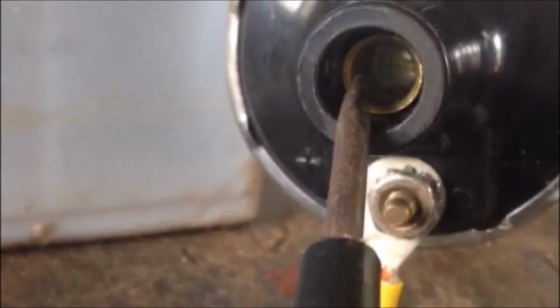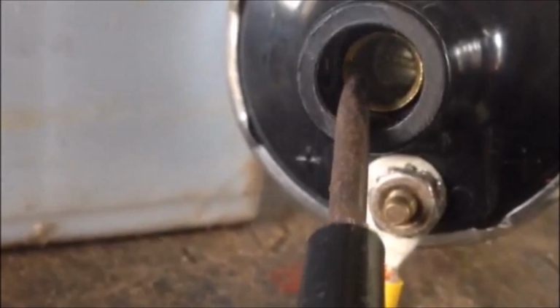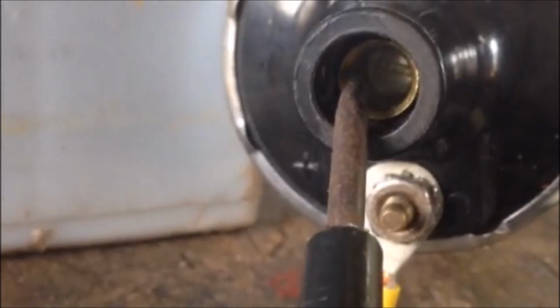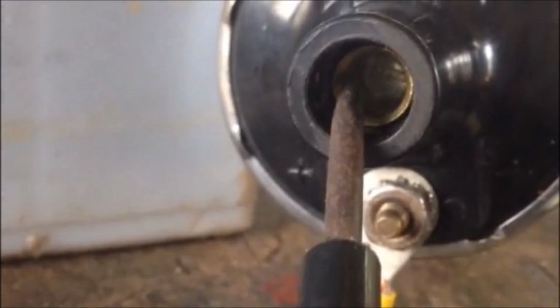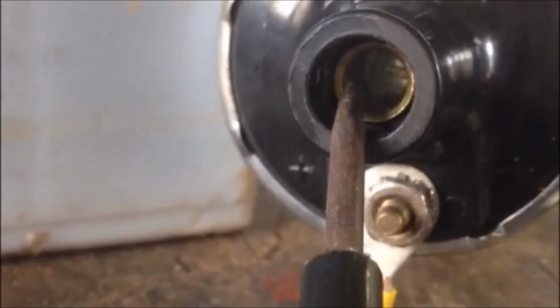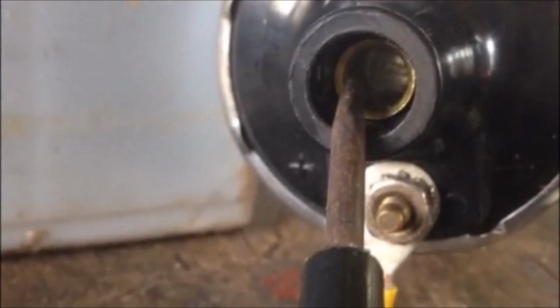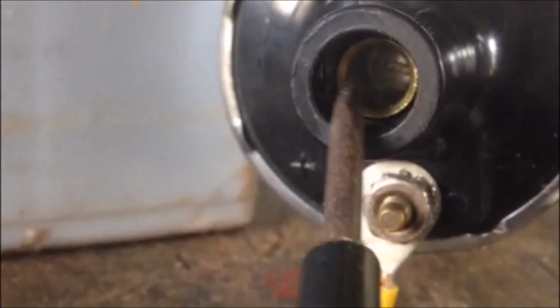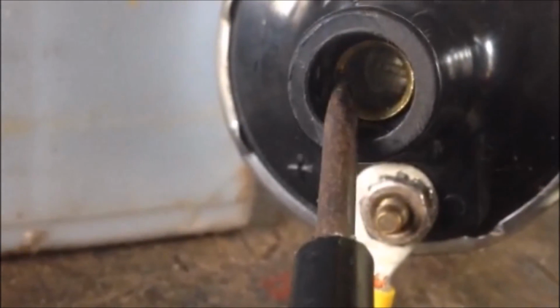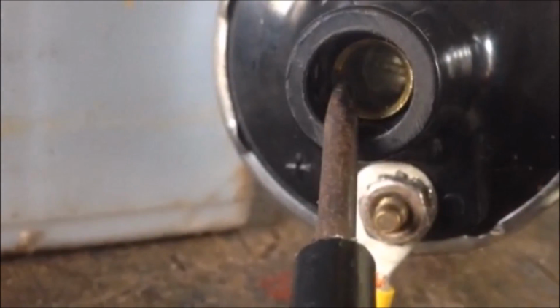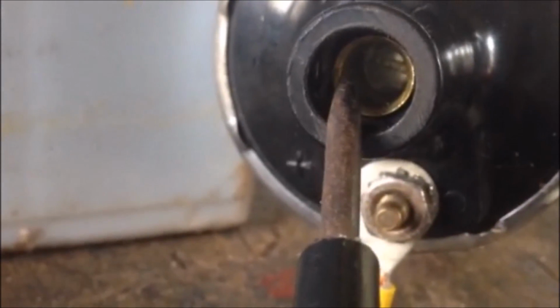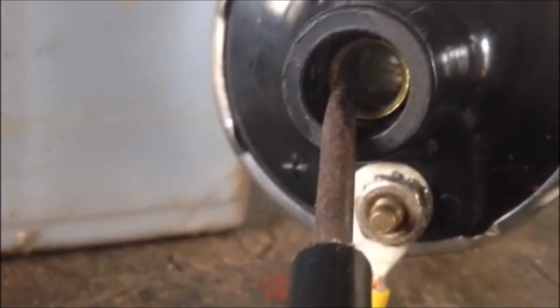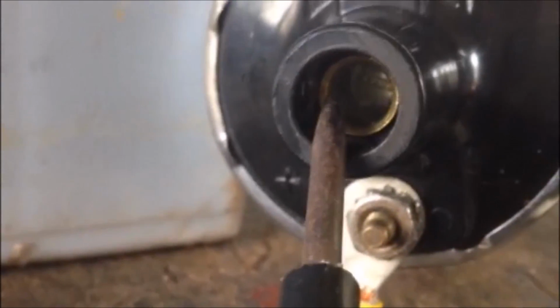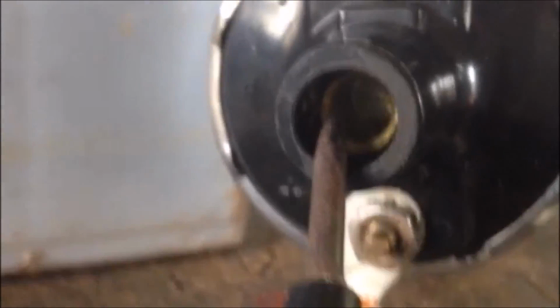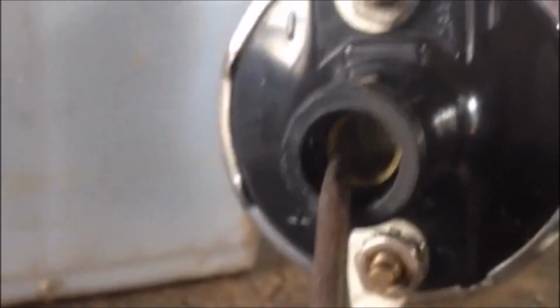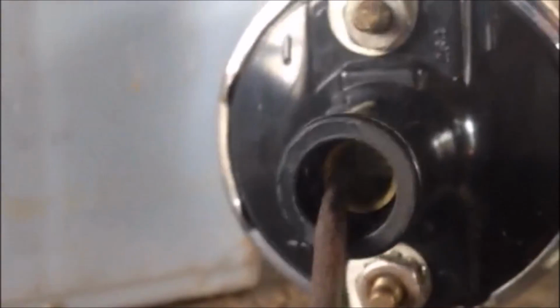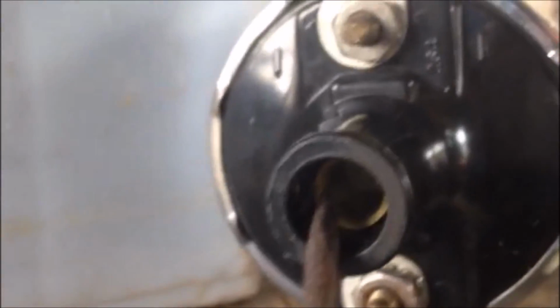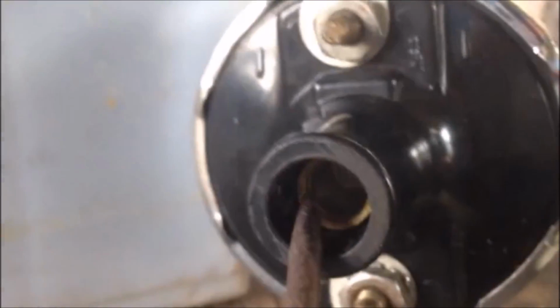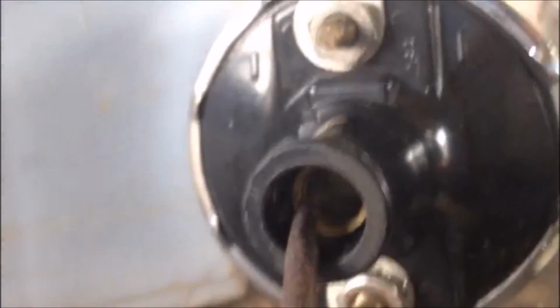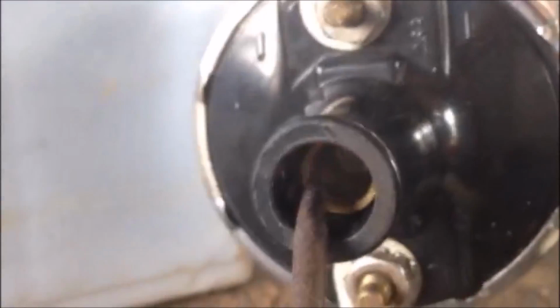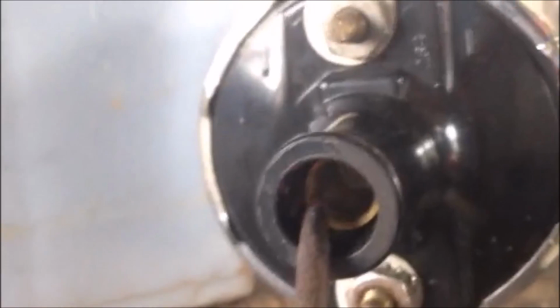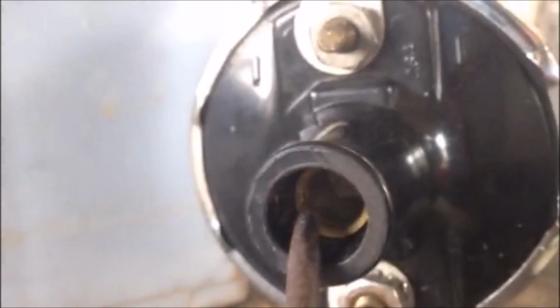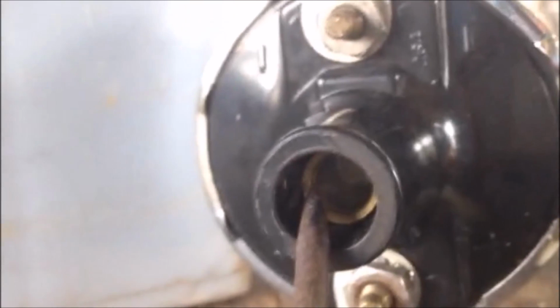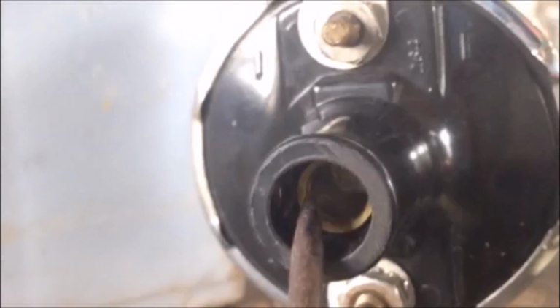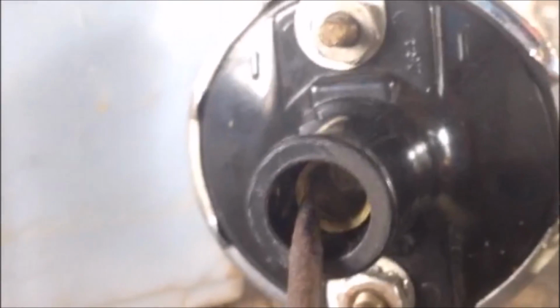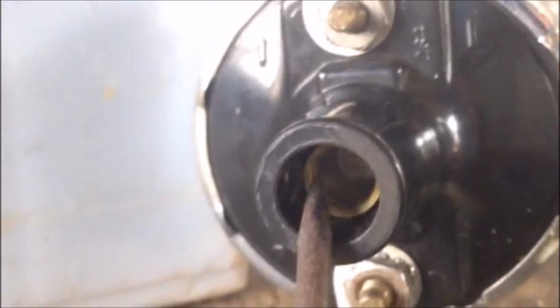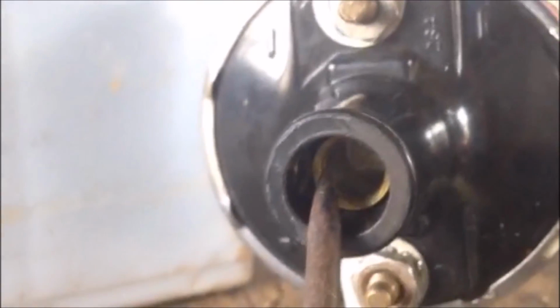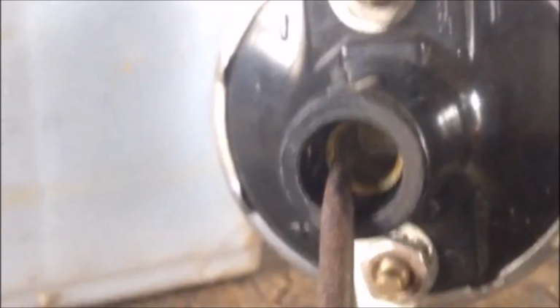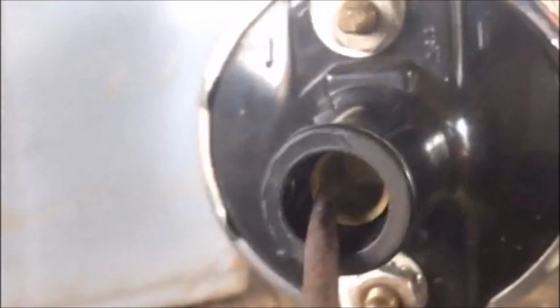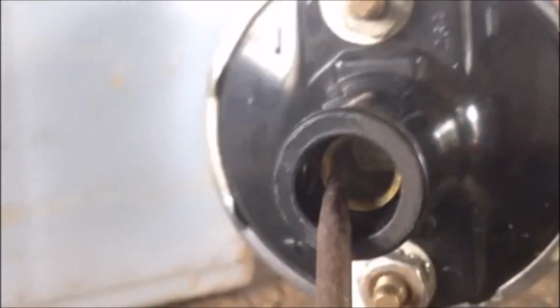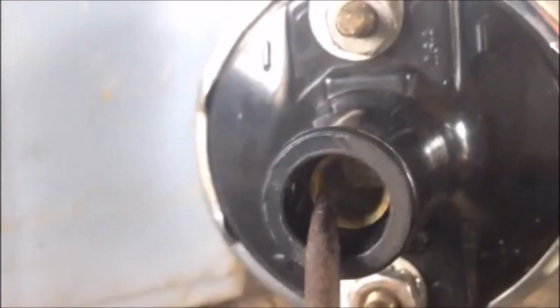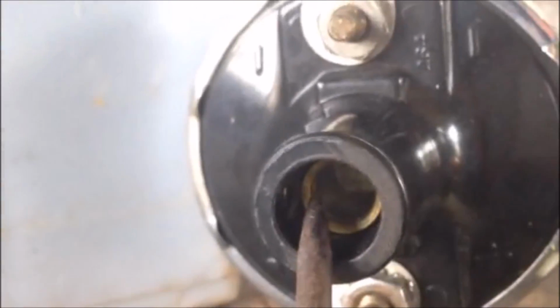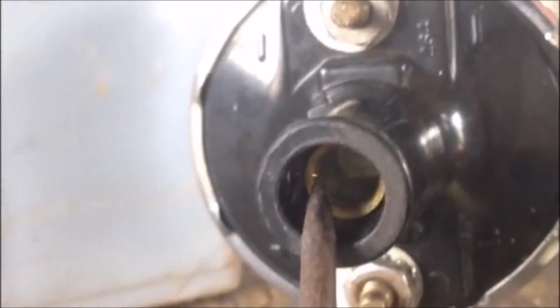This coil is functioning perfectly, so my problem must be somewhere else.